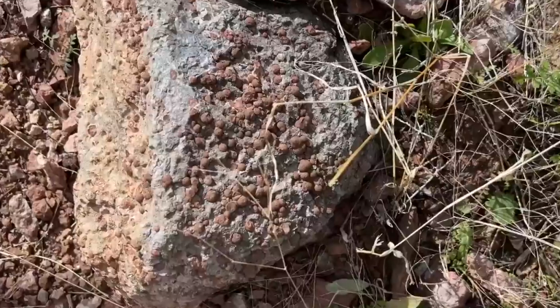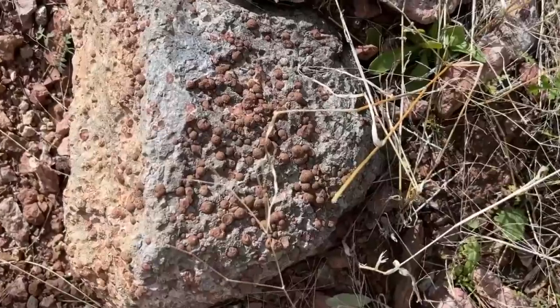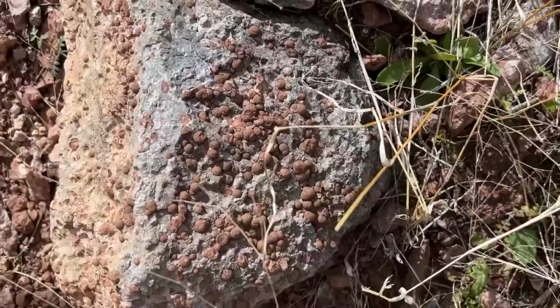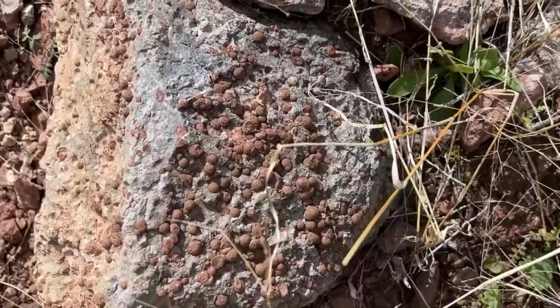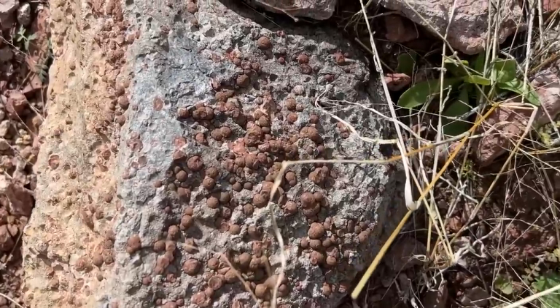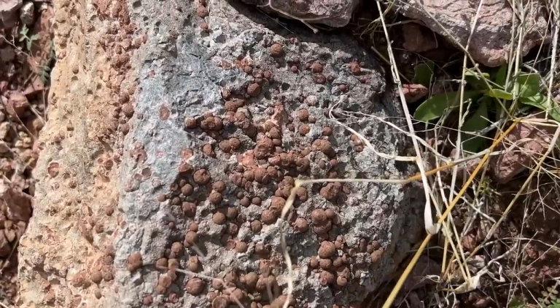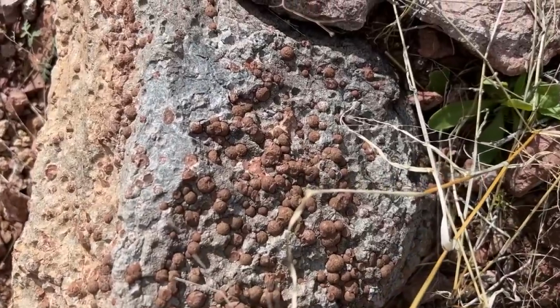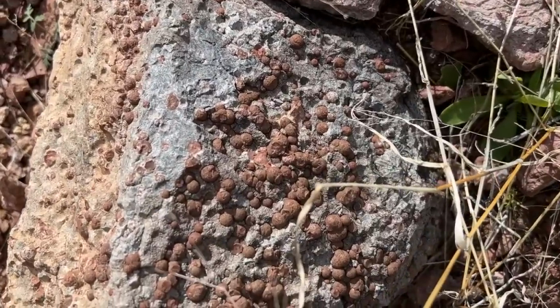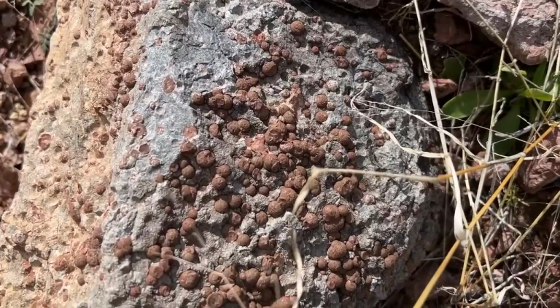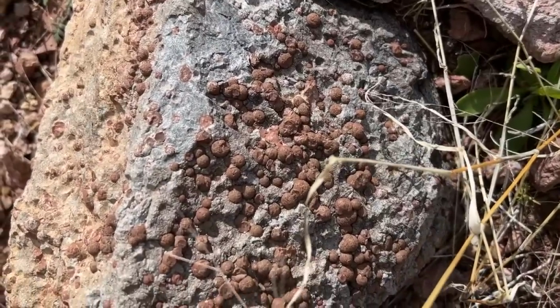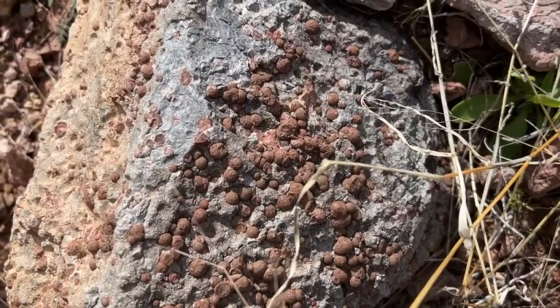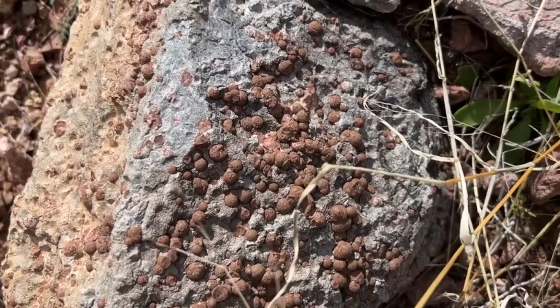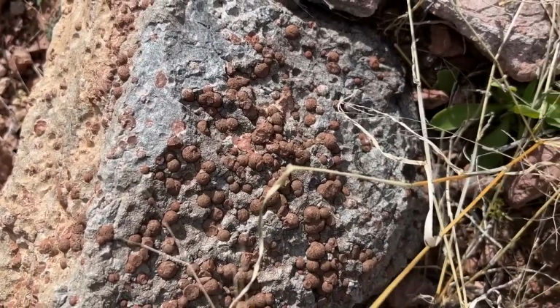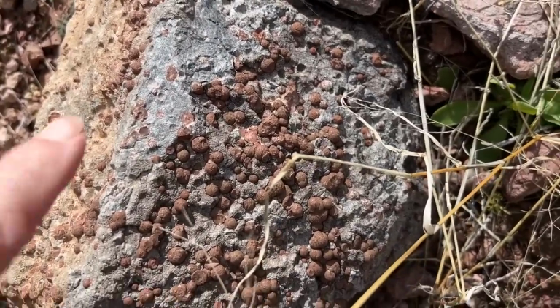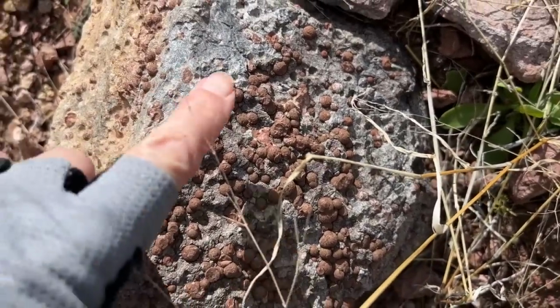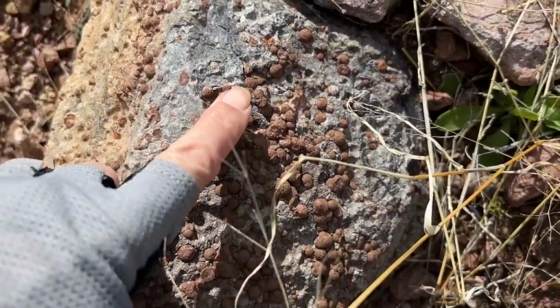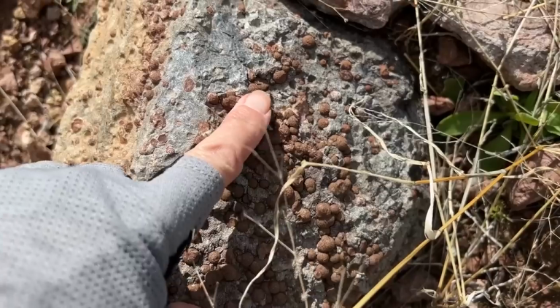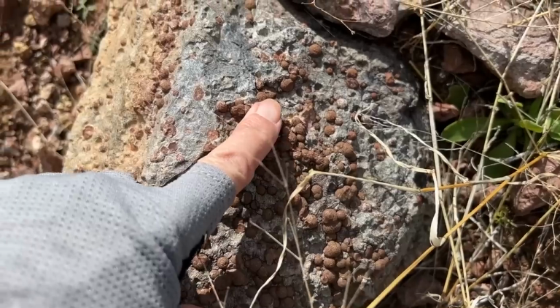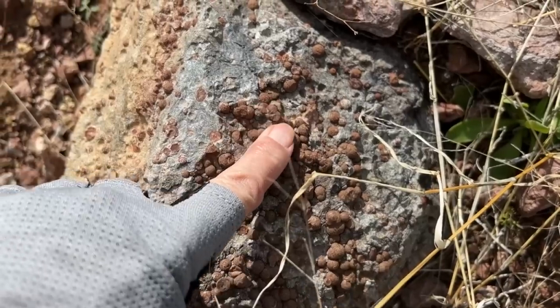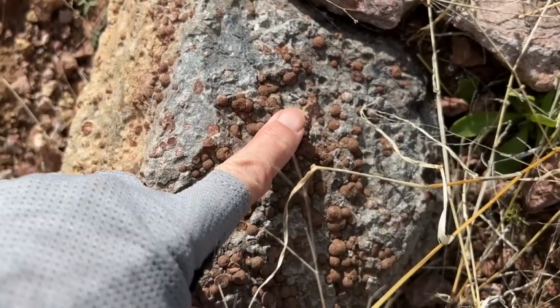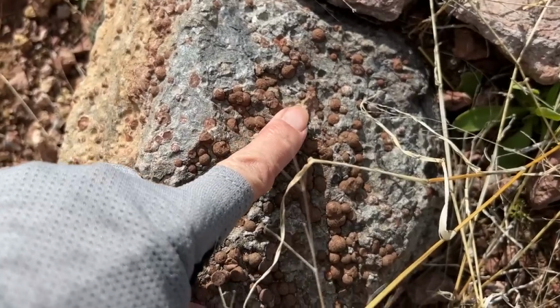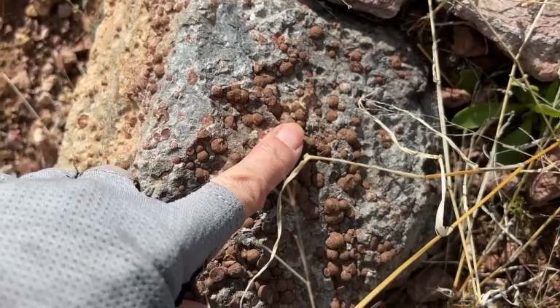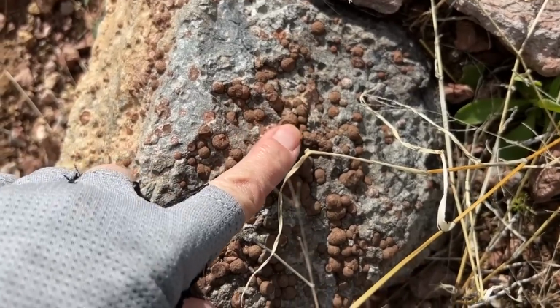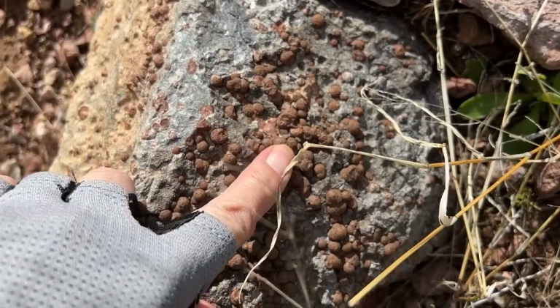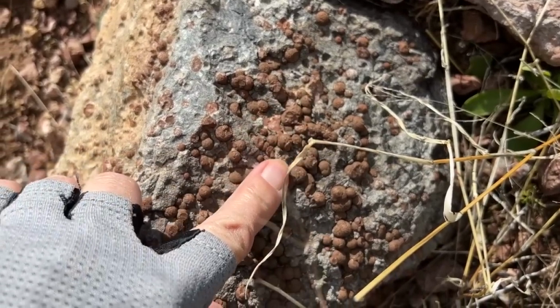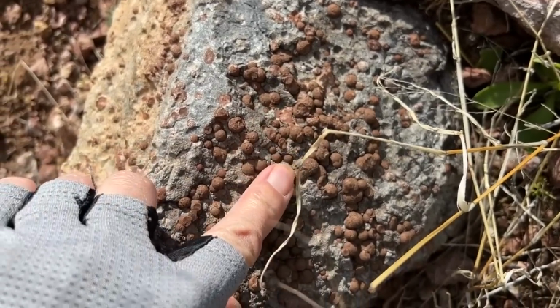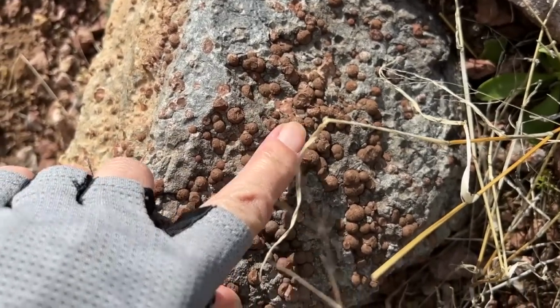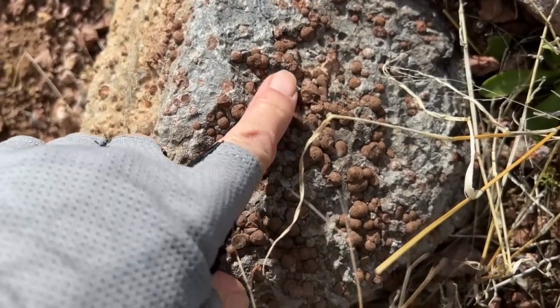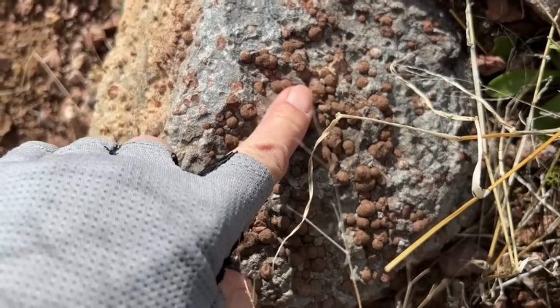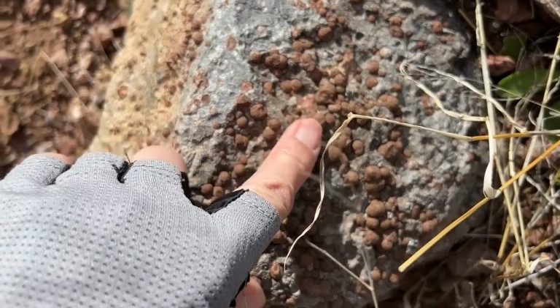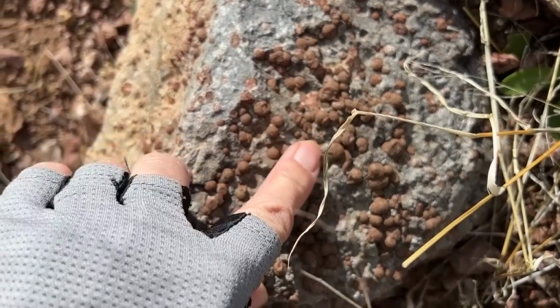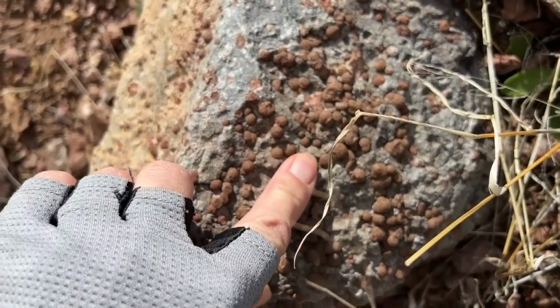What are those little things embedded in the rock?